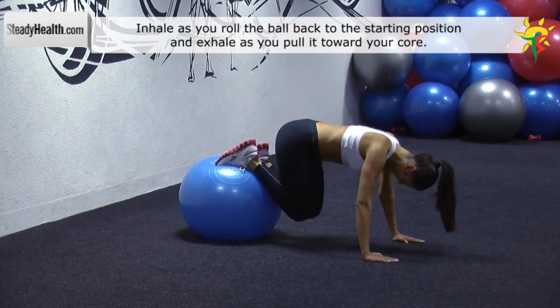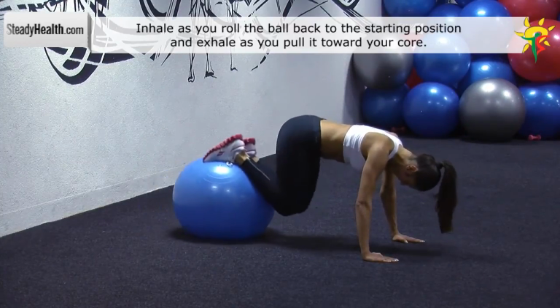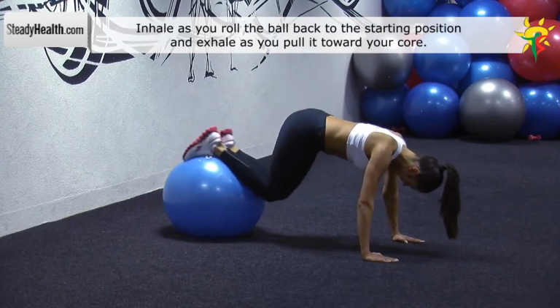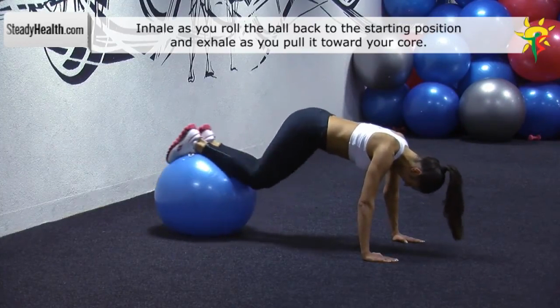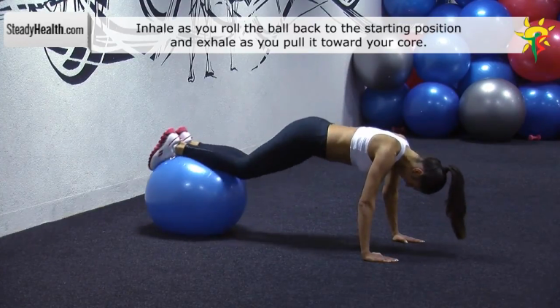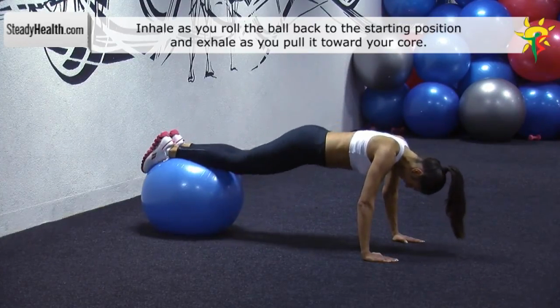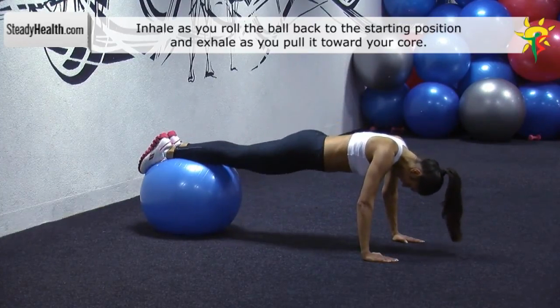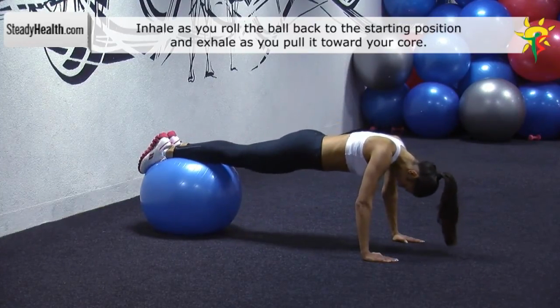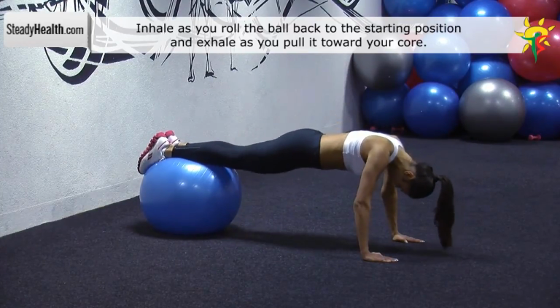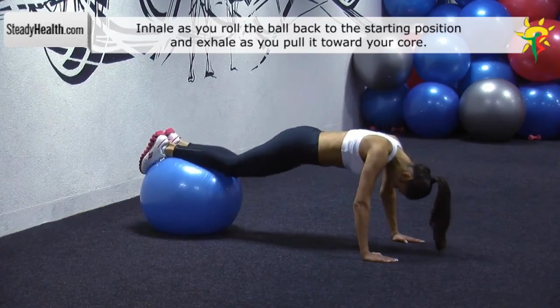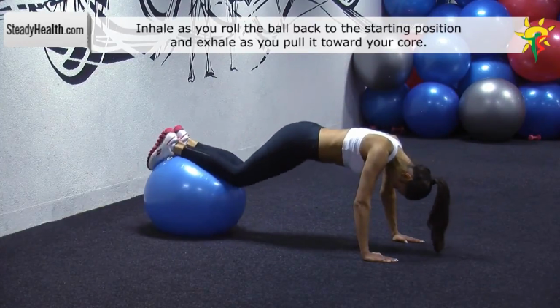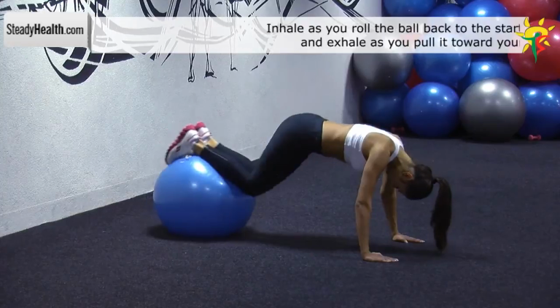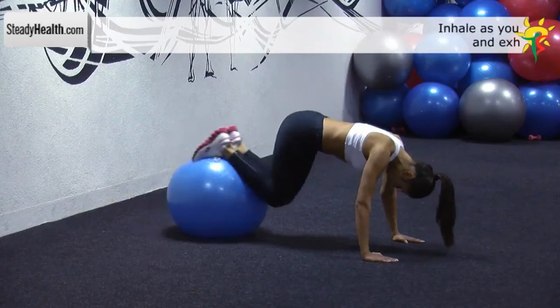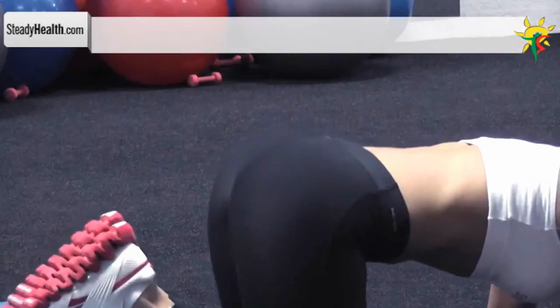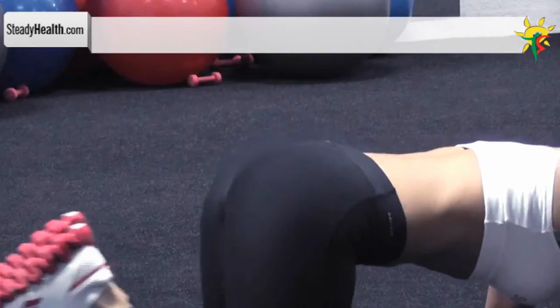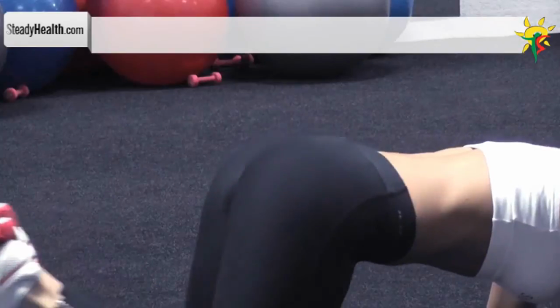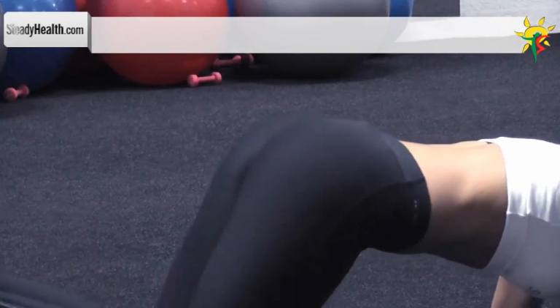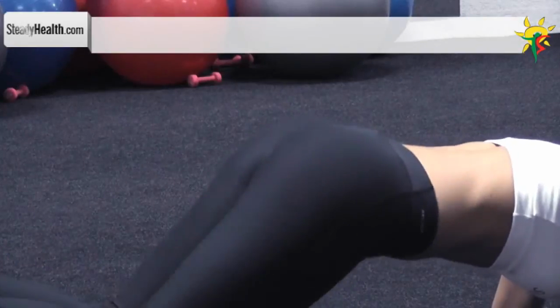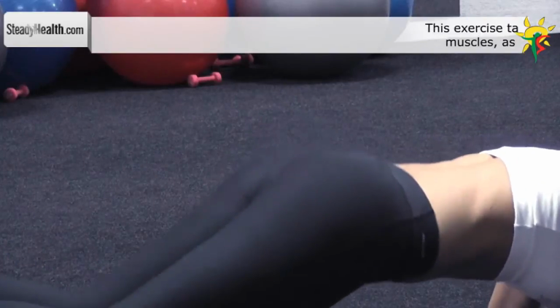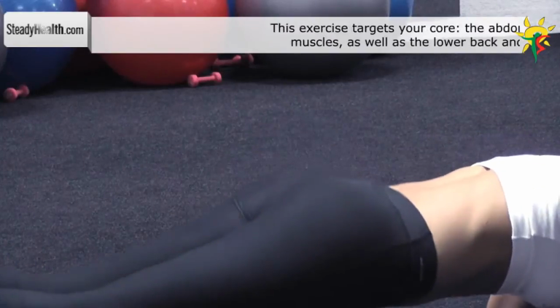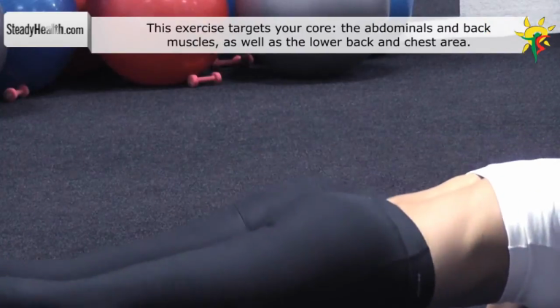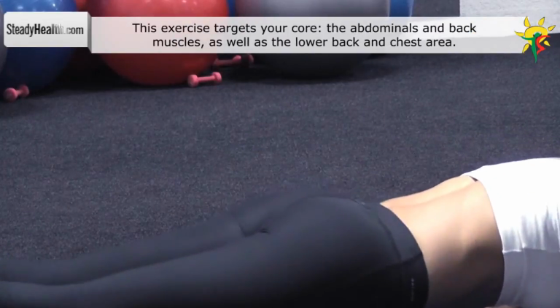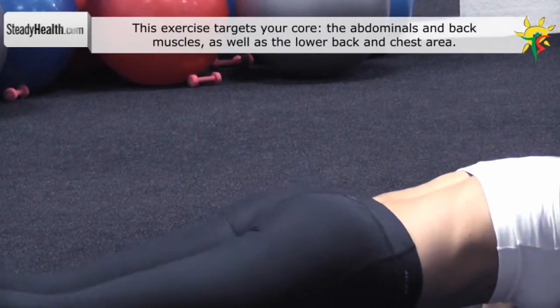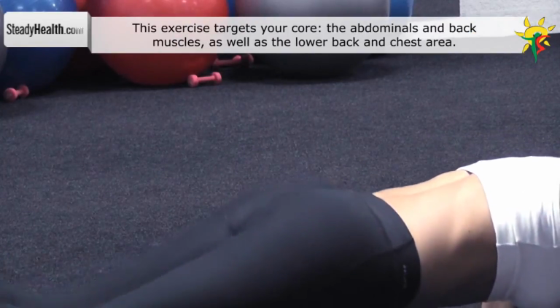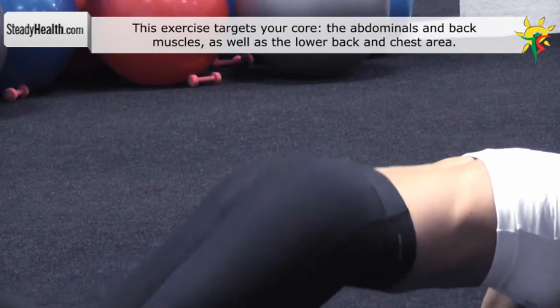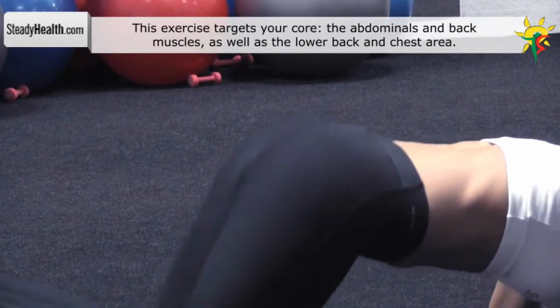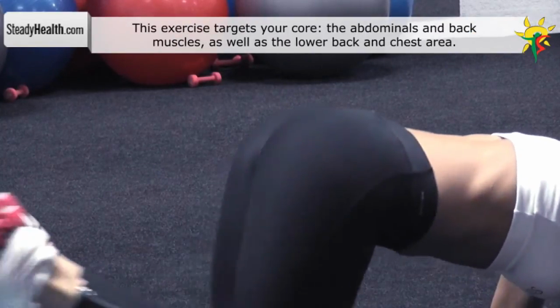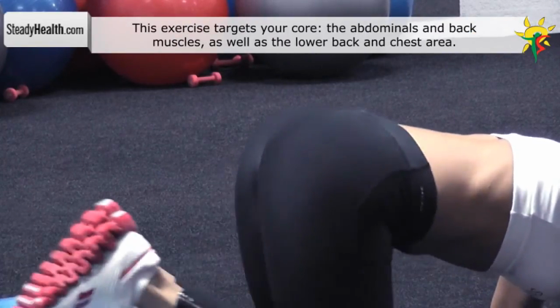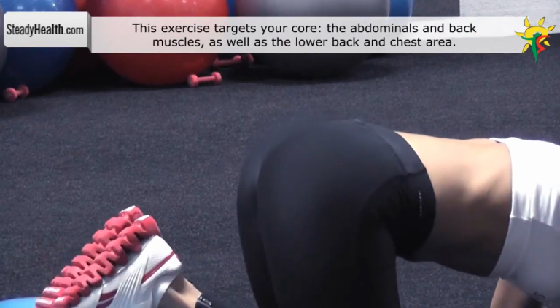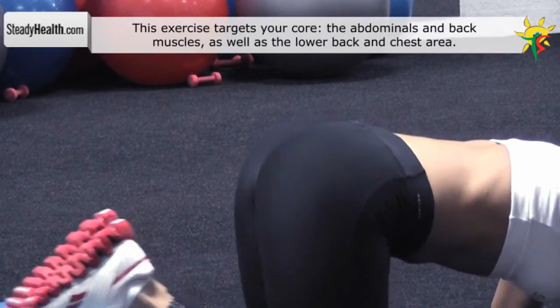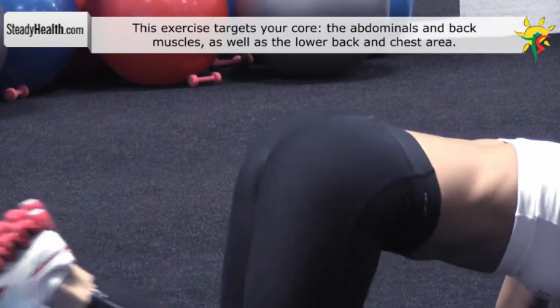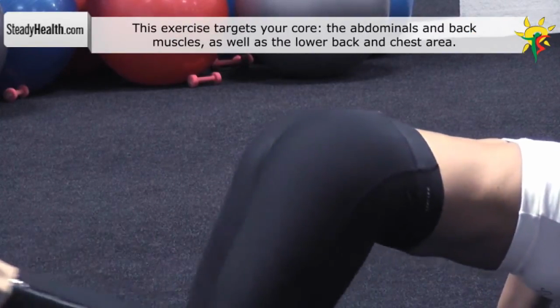Slowly return to the starting position and straighten your legs. Then roll the ball back to the level of your shins.